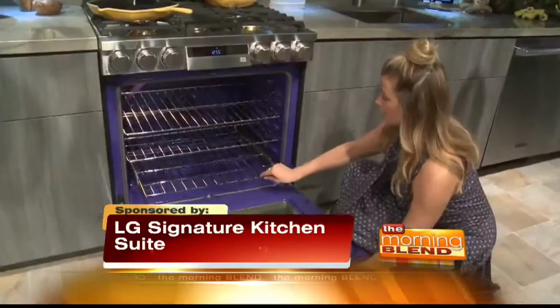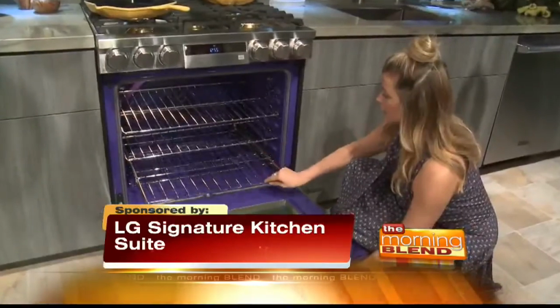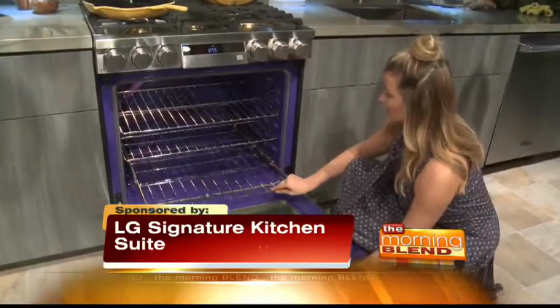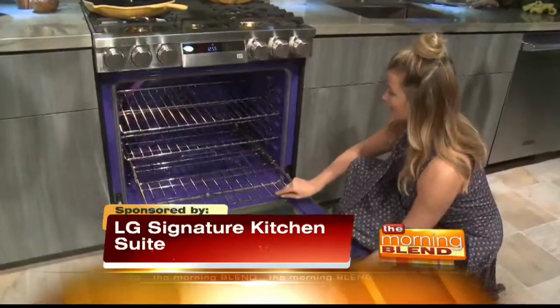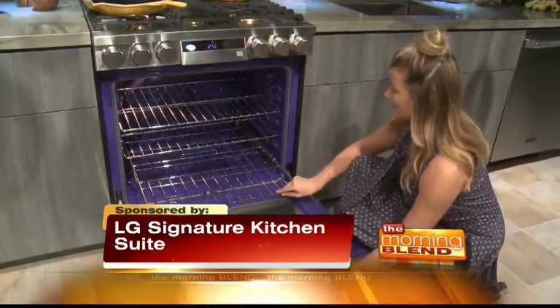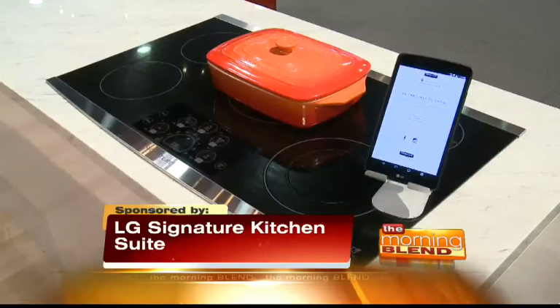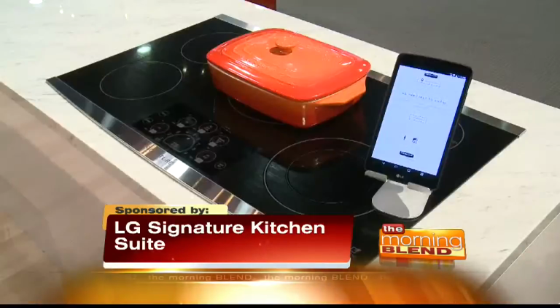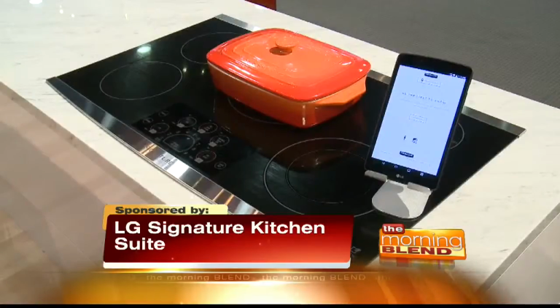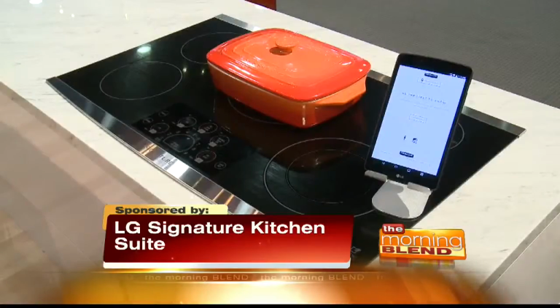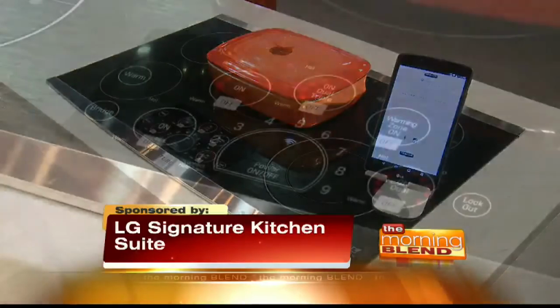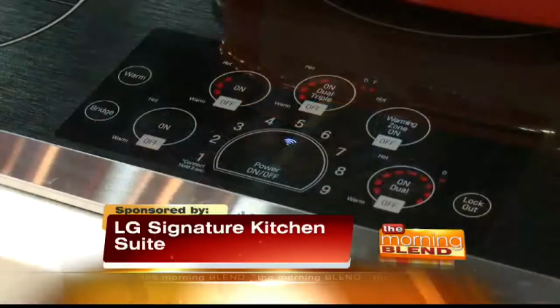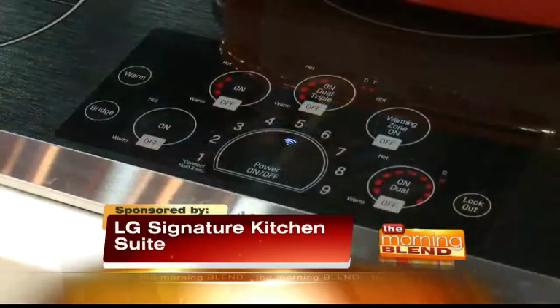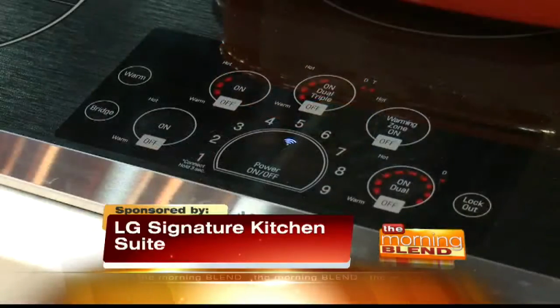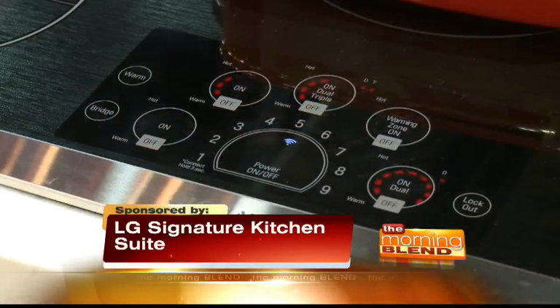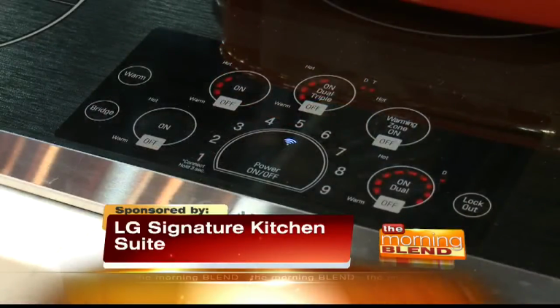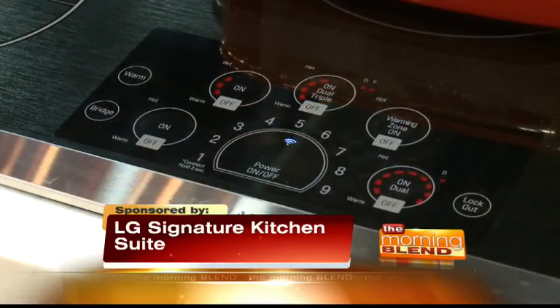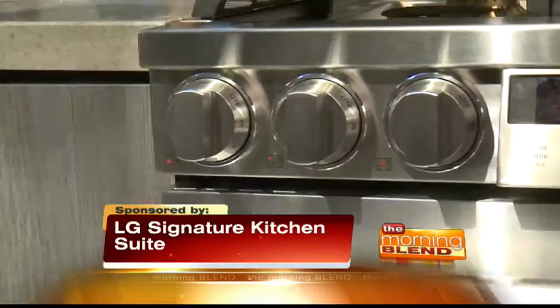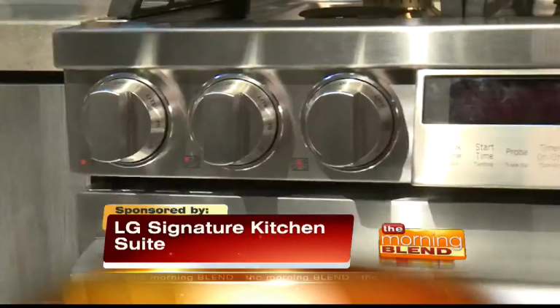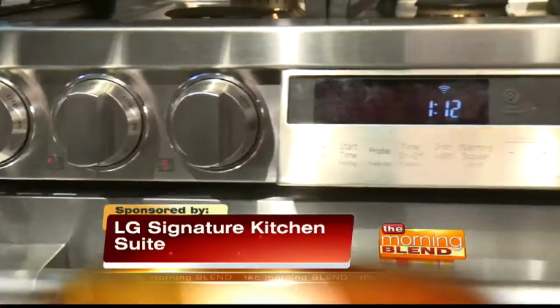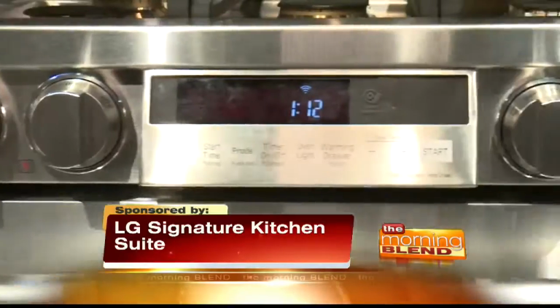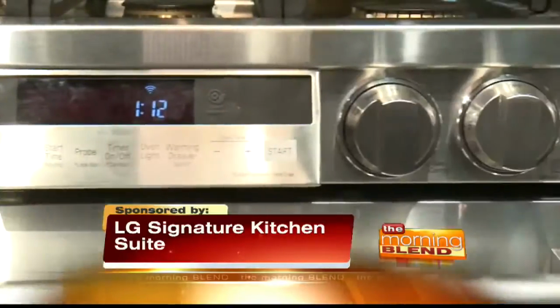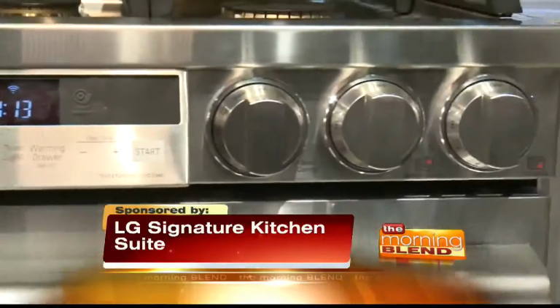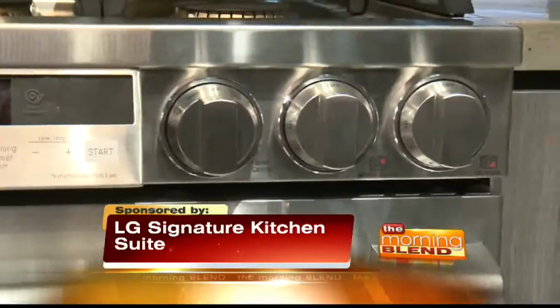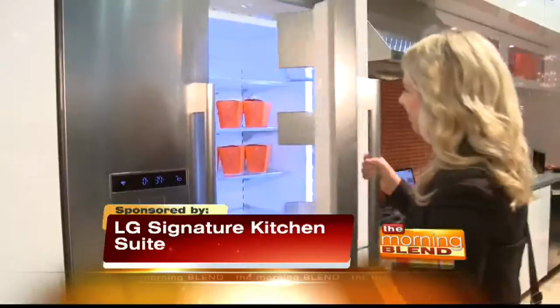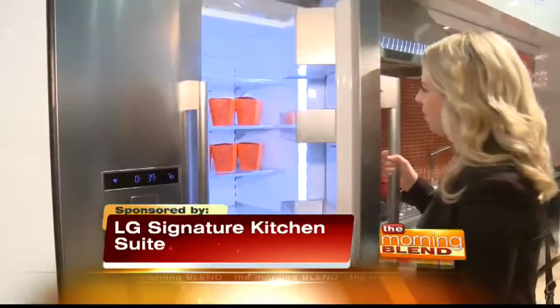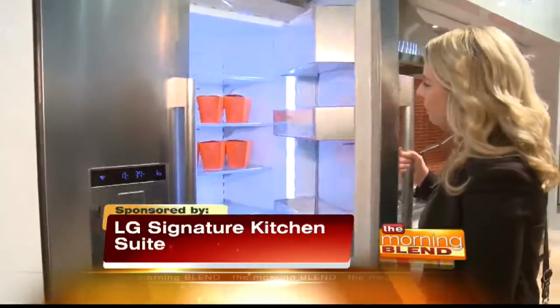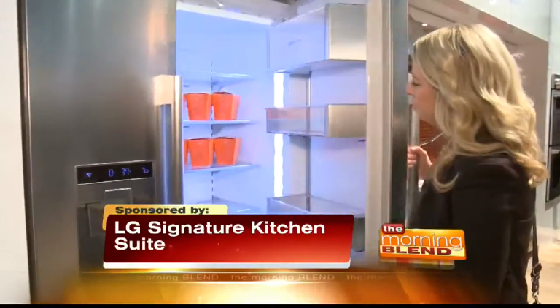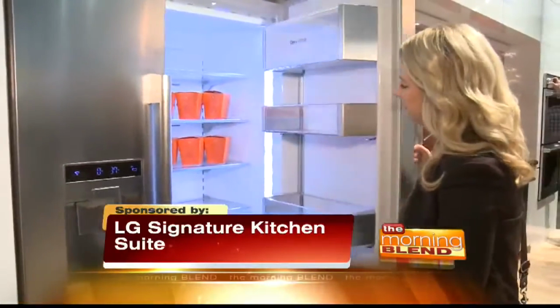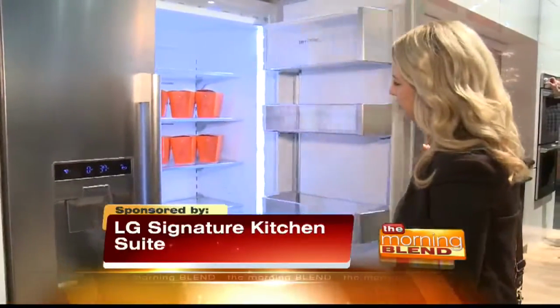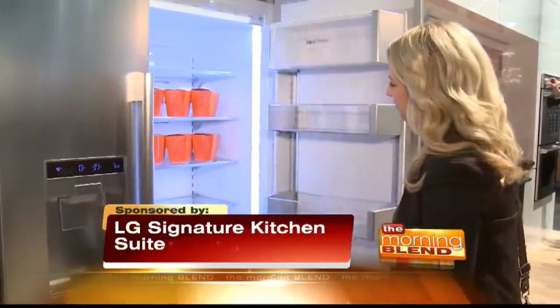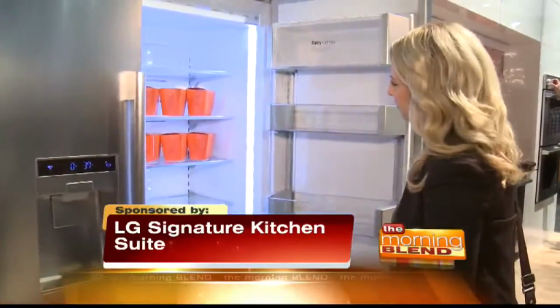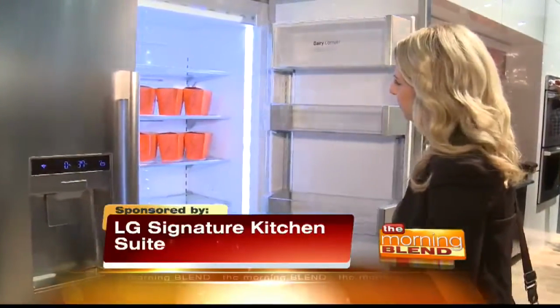Trends, built-in technology, smarter performance, sleeker designs, and consumers who are demanding it.